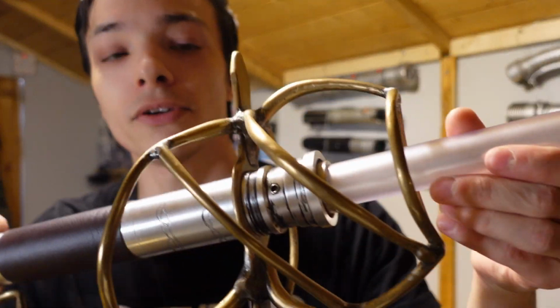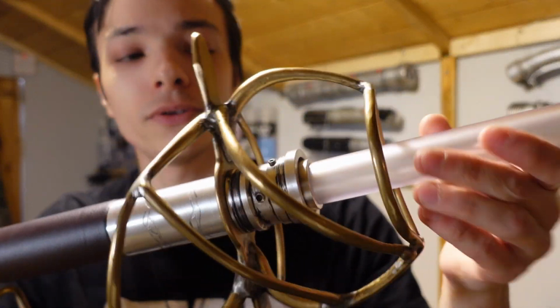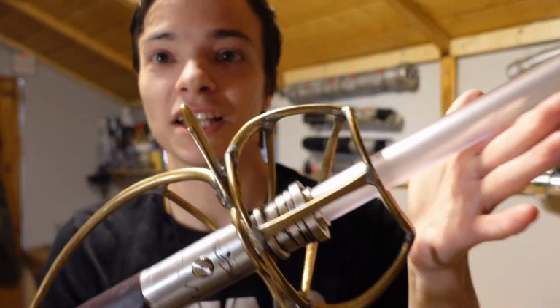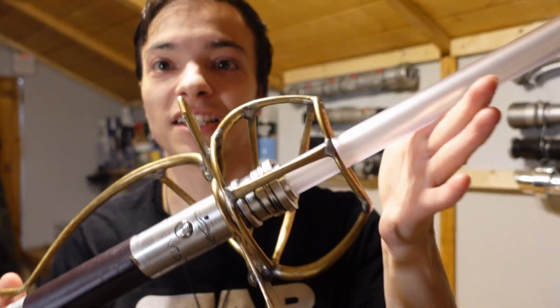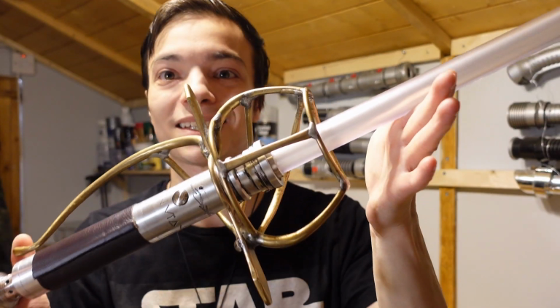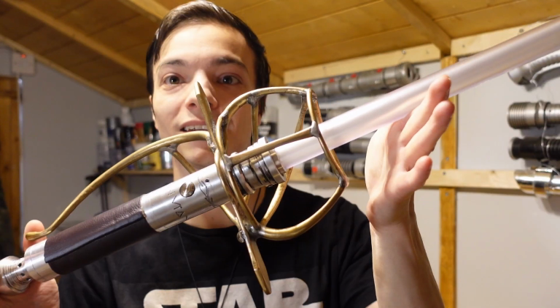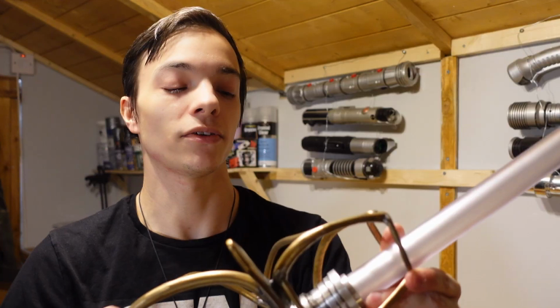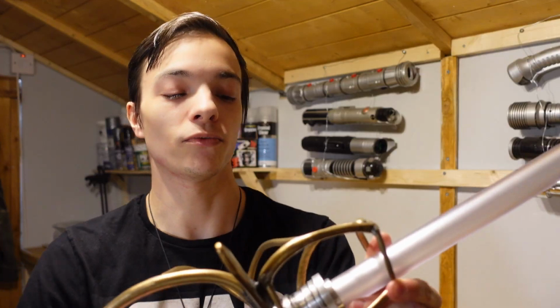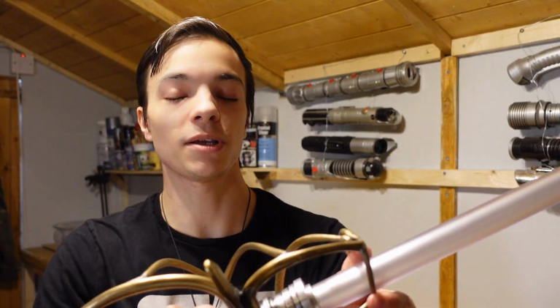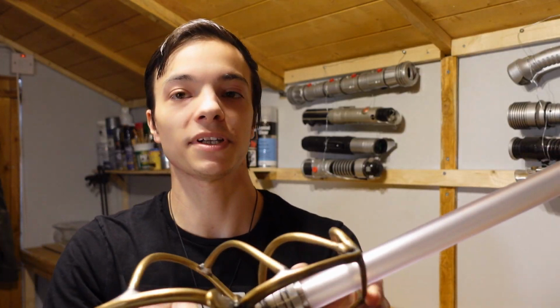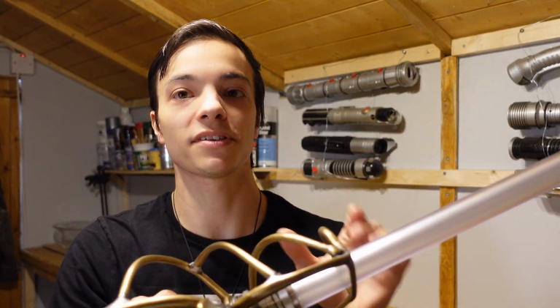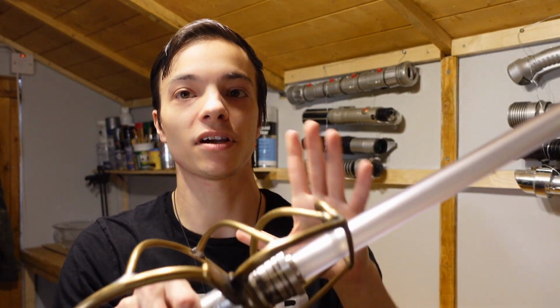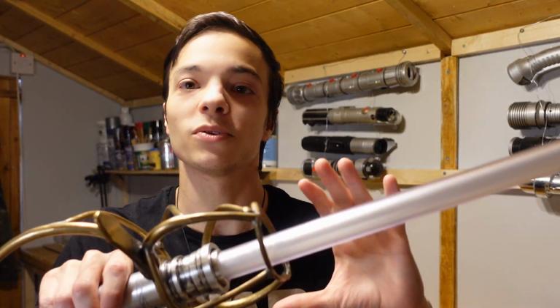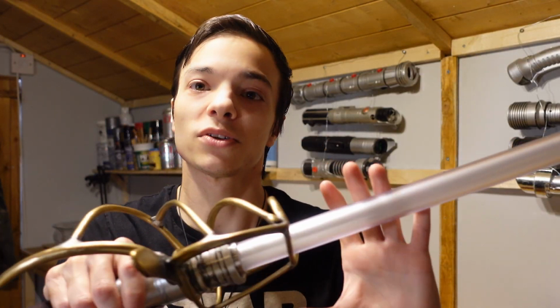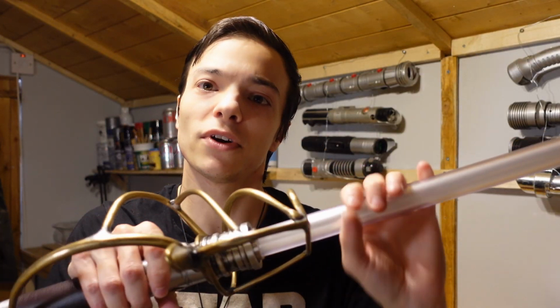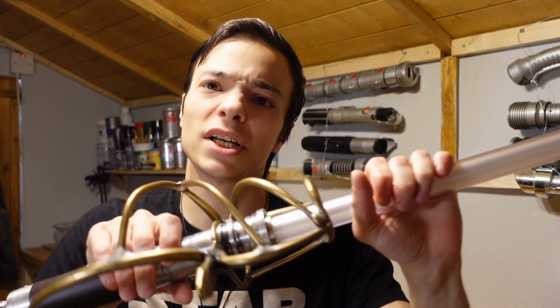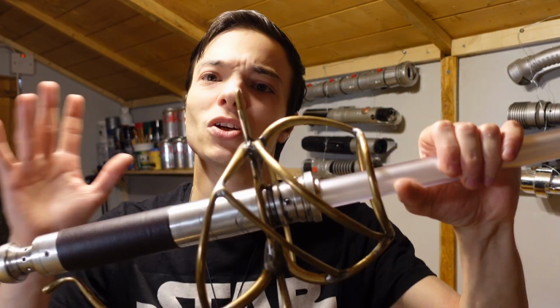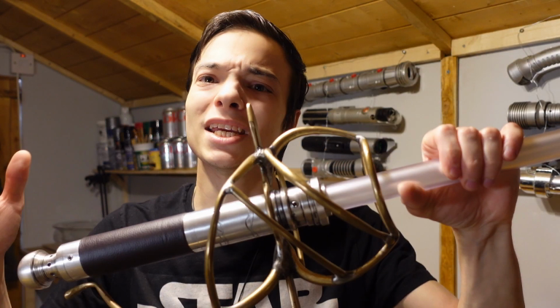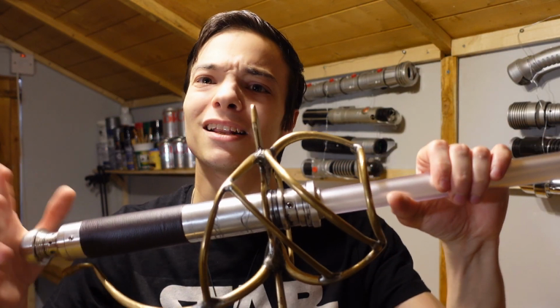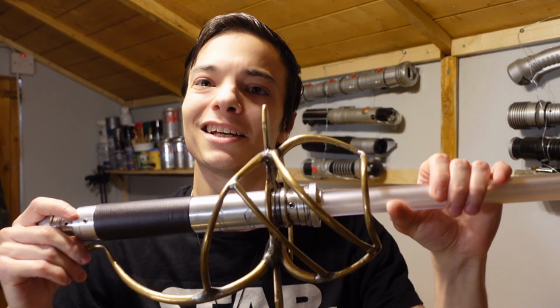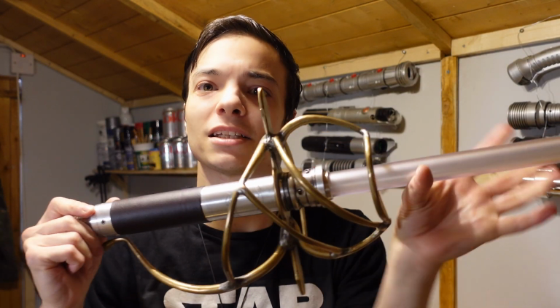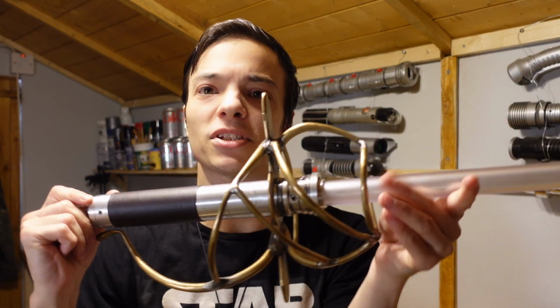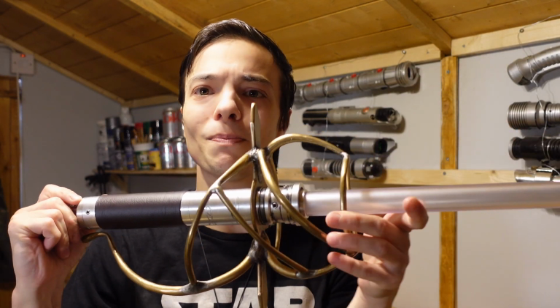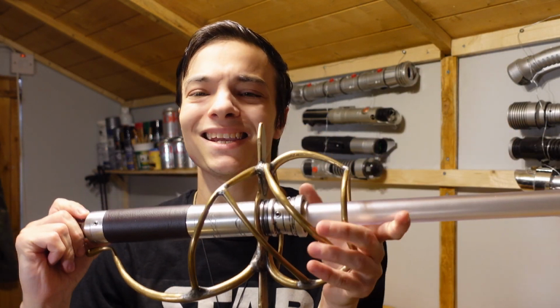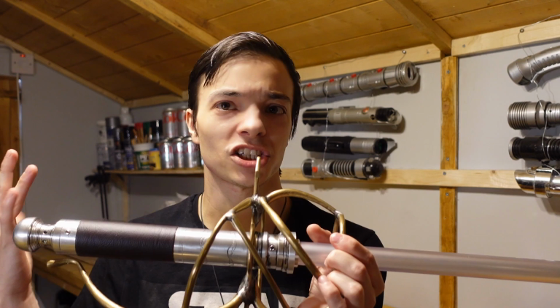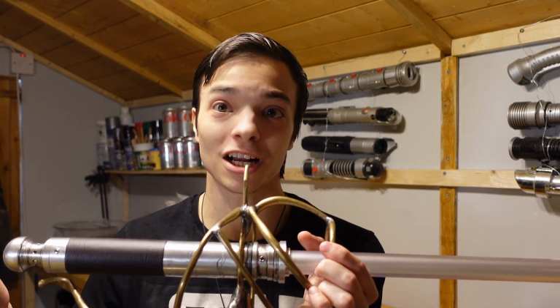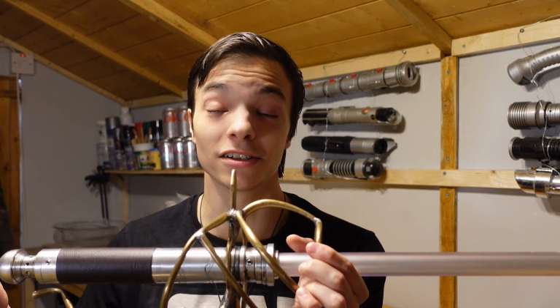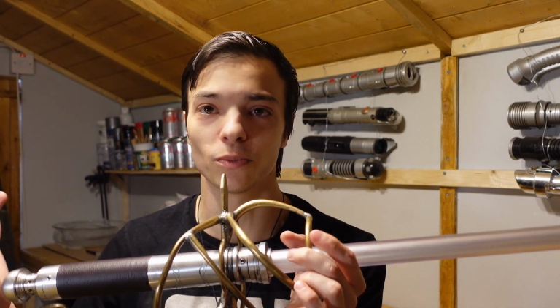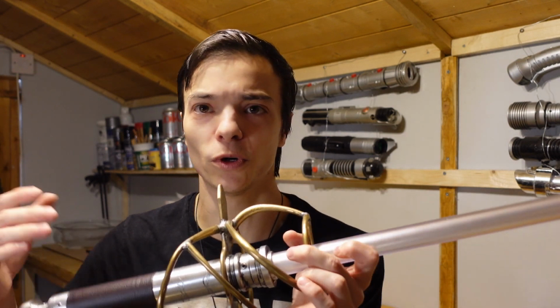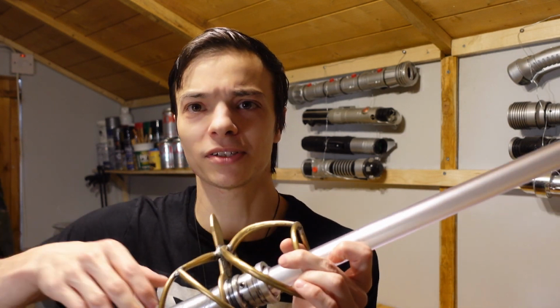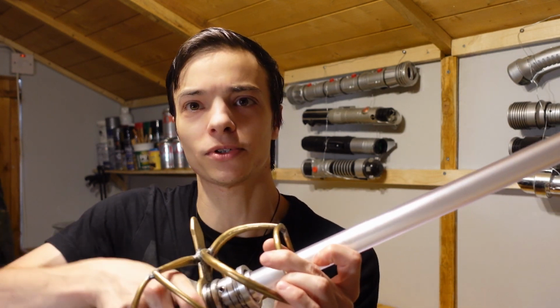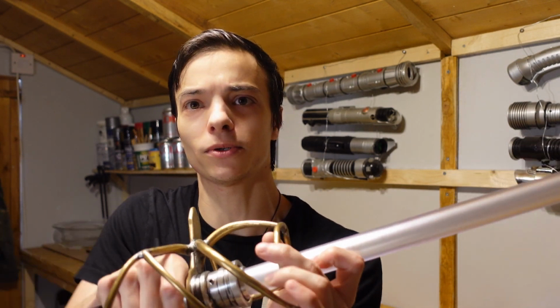As you can see, we've got the rapier design. This is a very unique lightsaber. It's a challenging one, that's for sure.